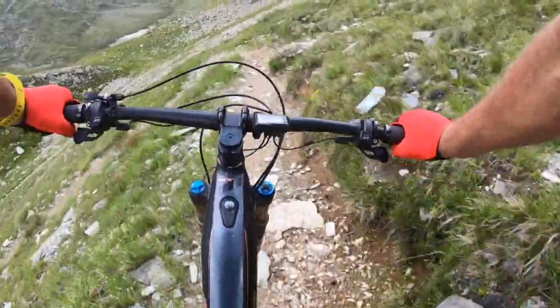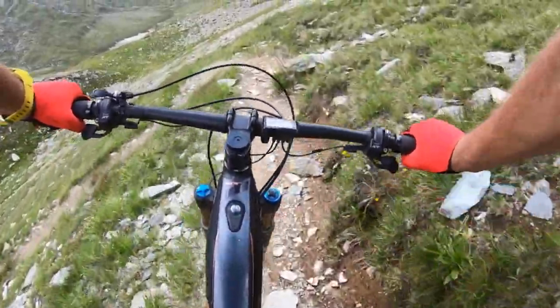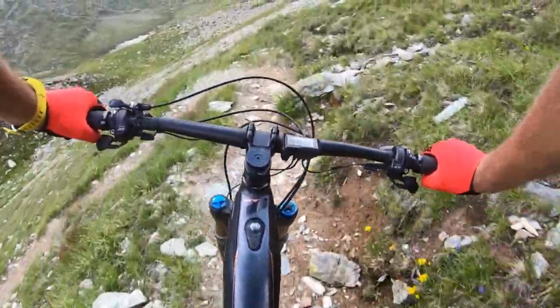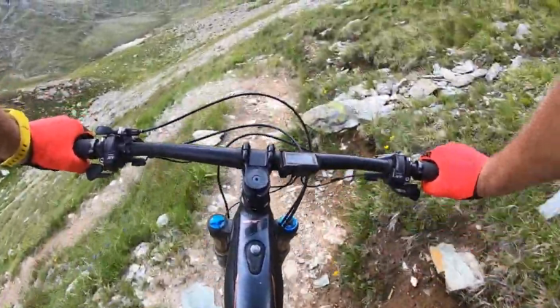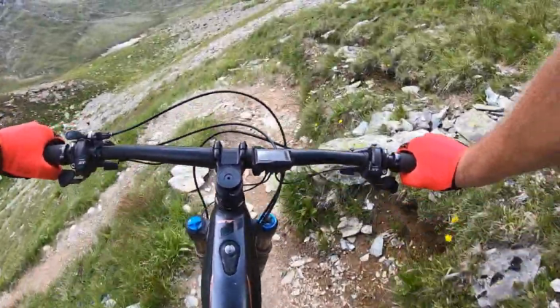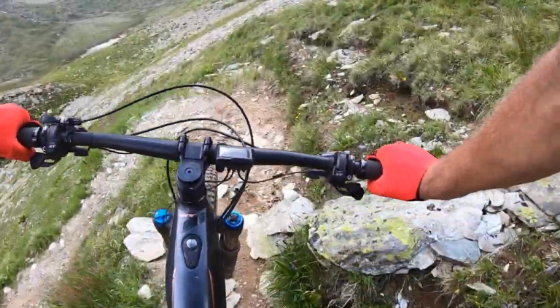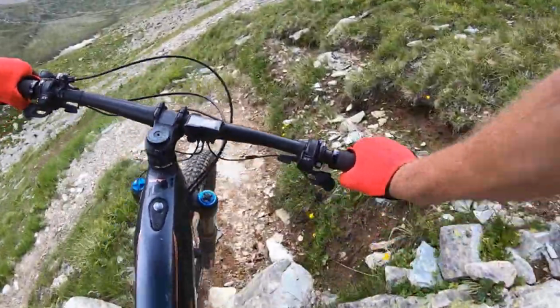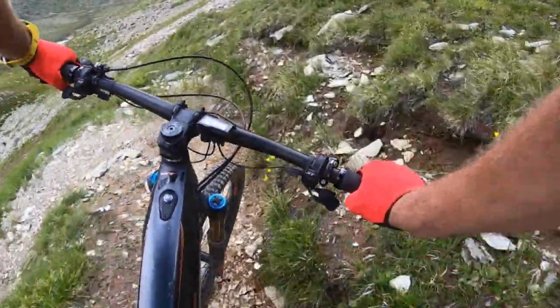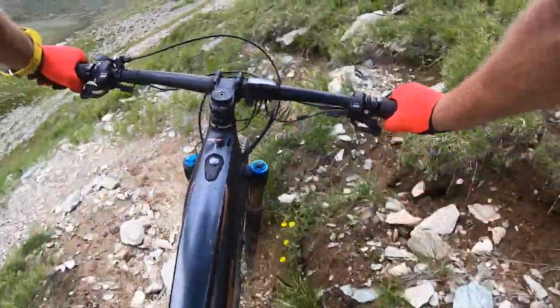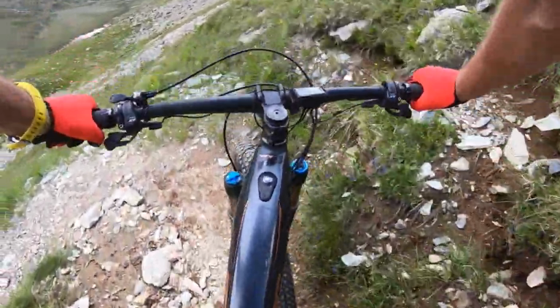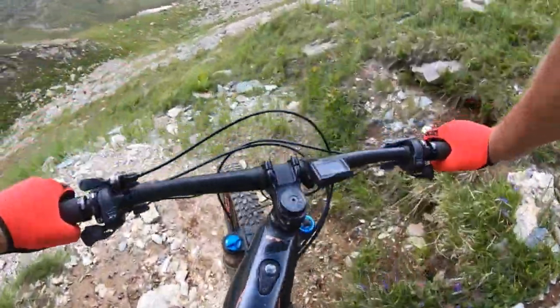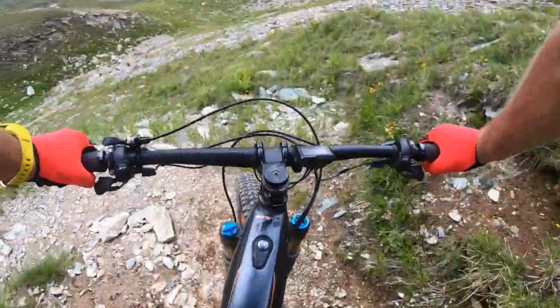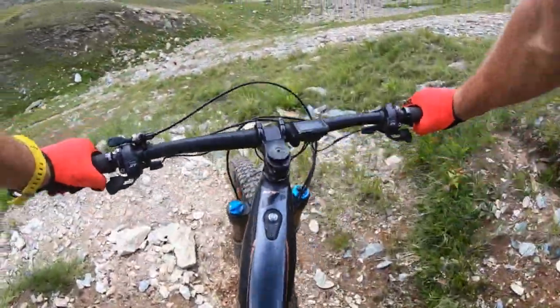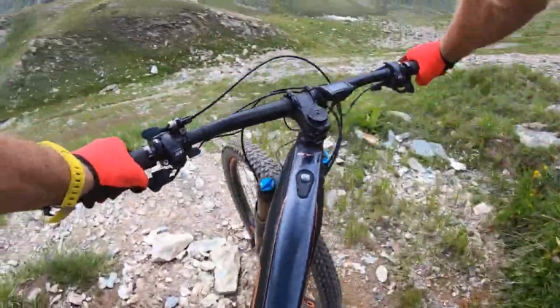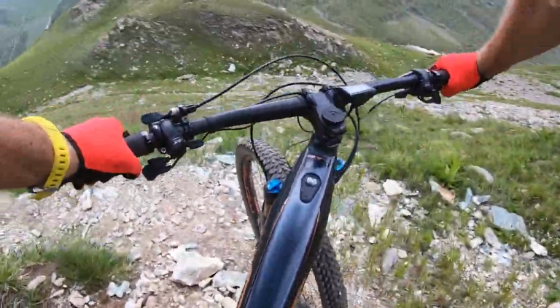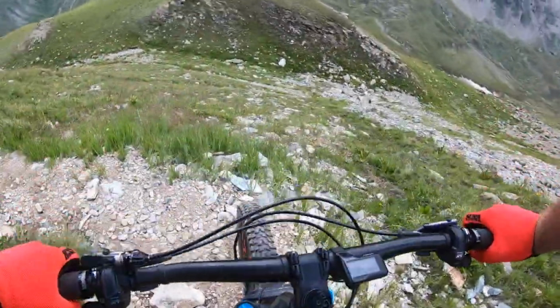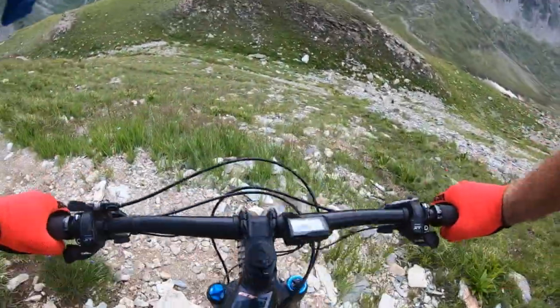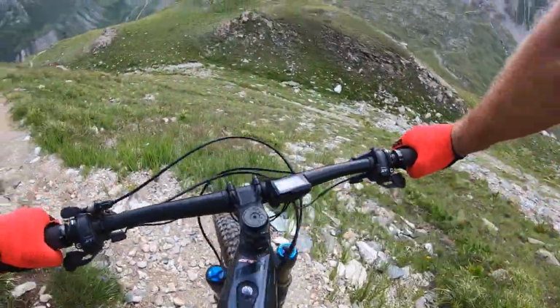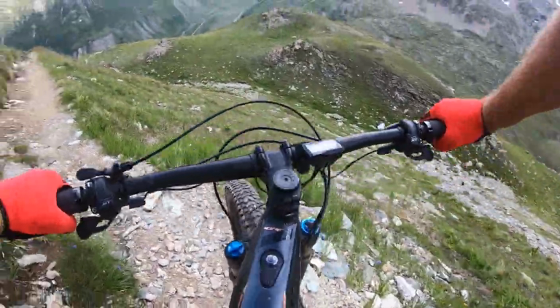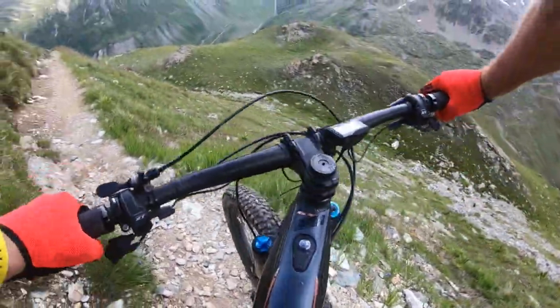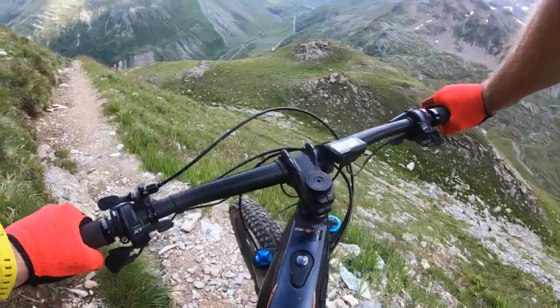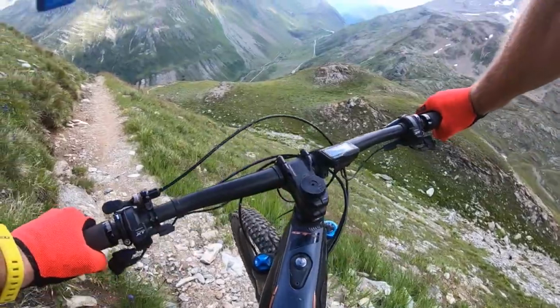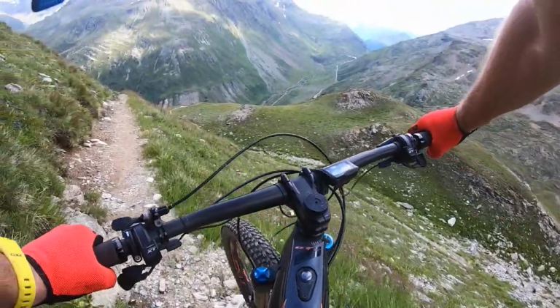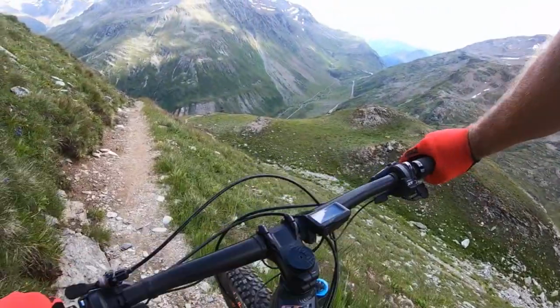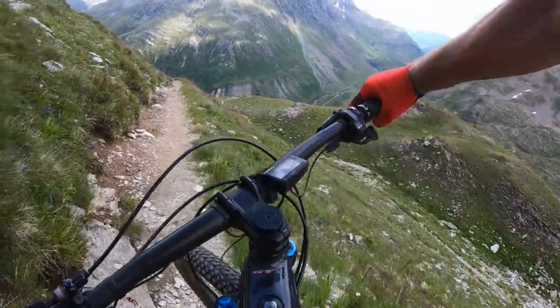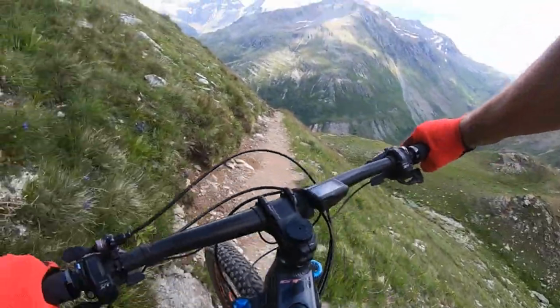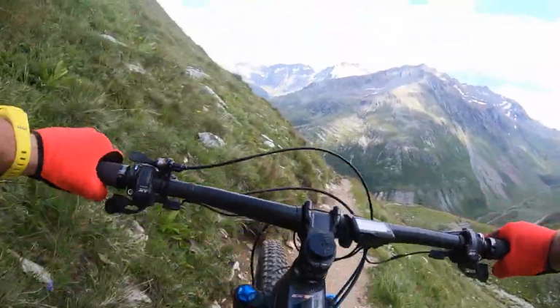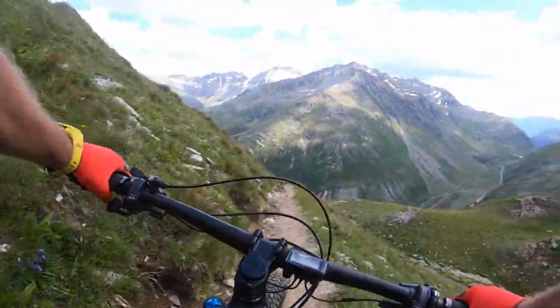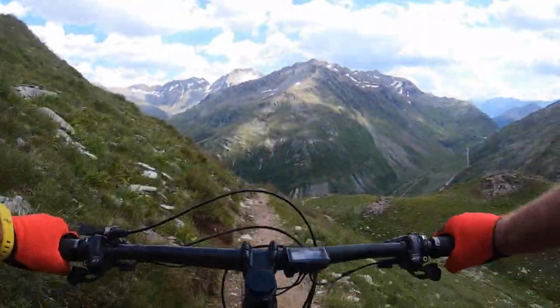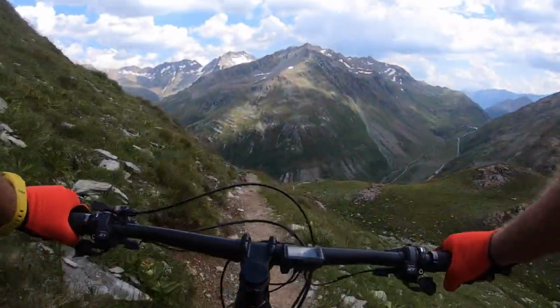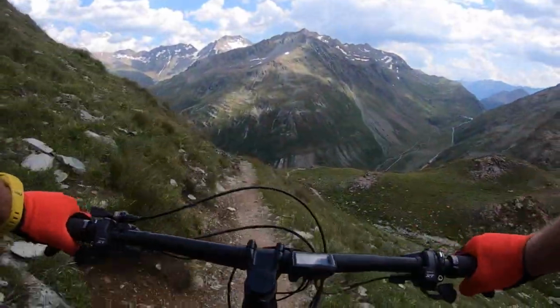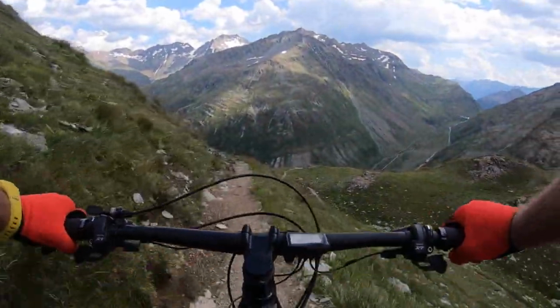When it gets really super hardcore, you definitely need to hop around with your back wheel a little bit to make these tight turns.